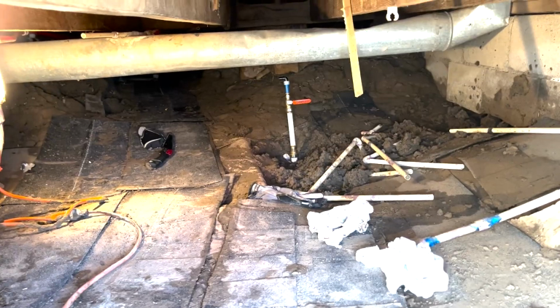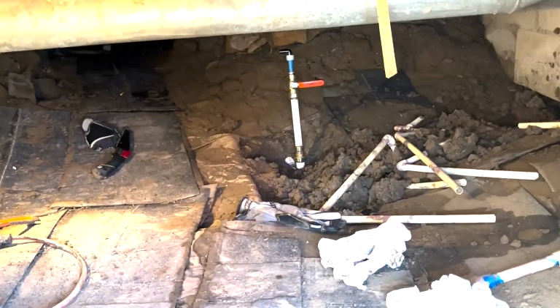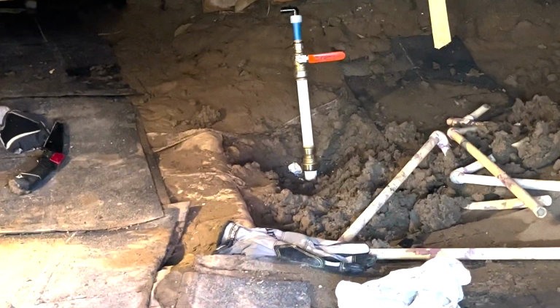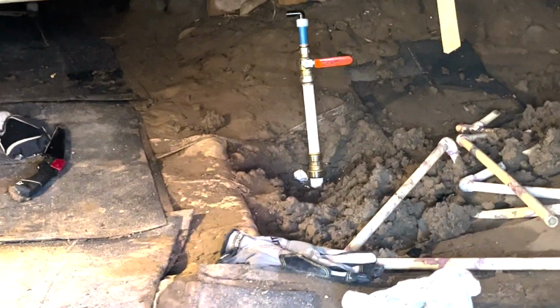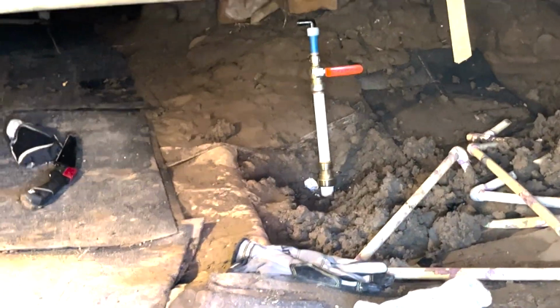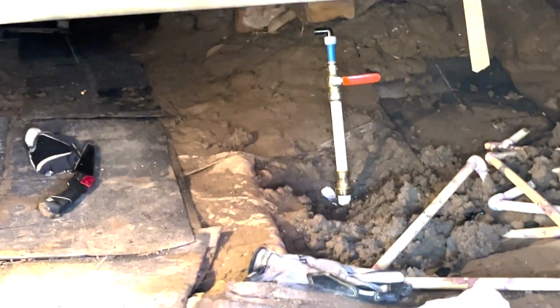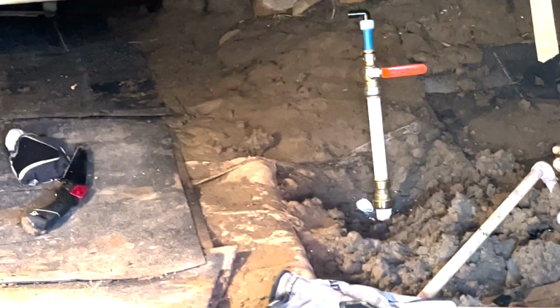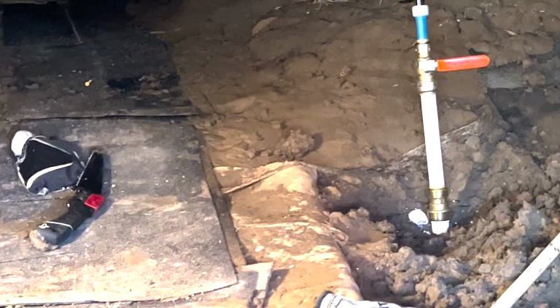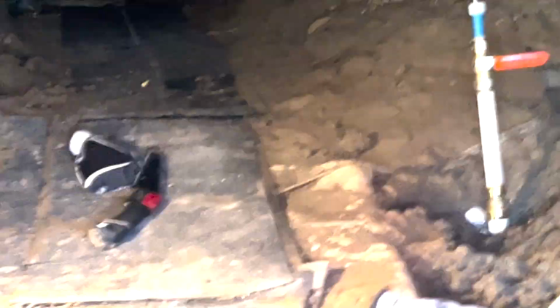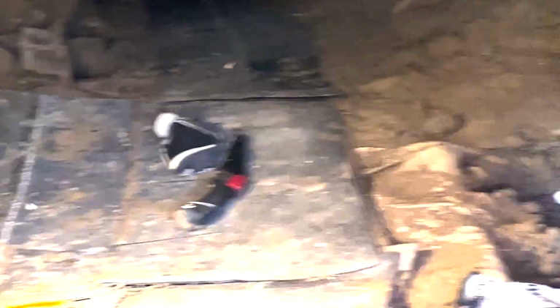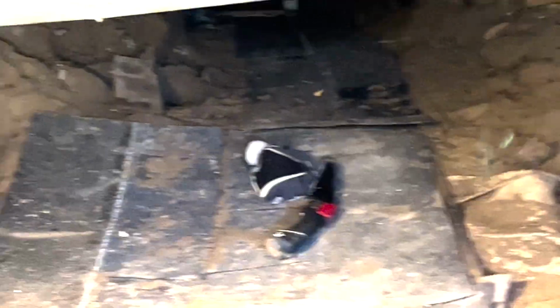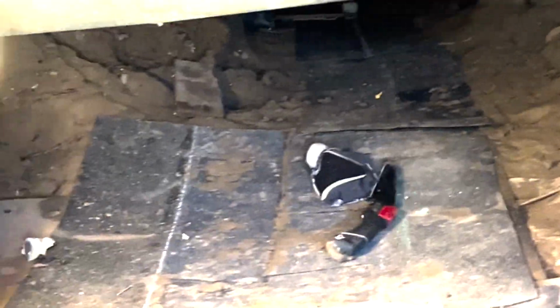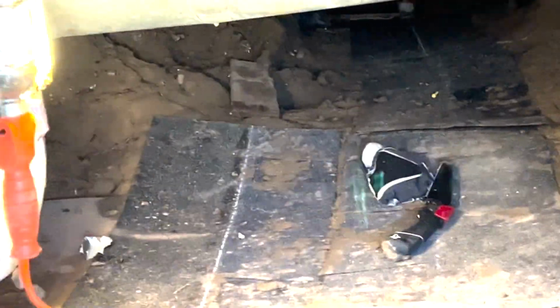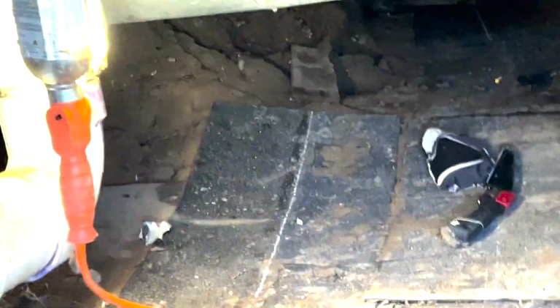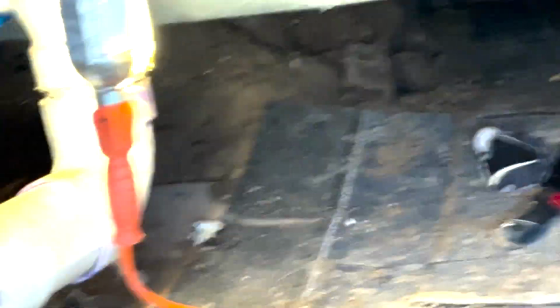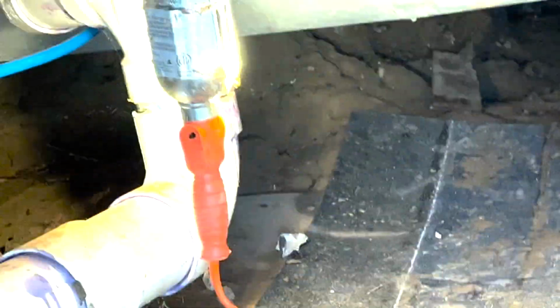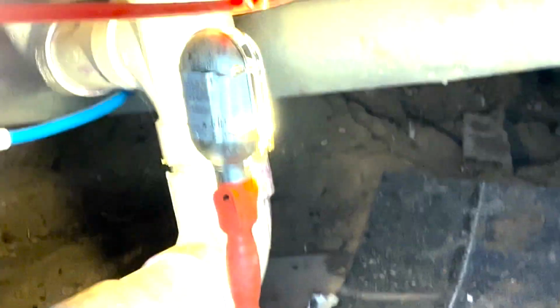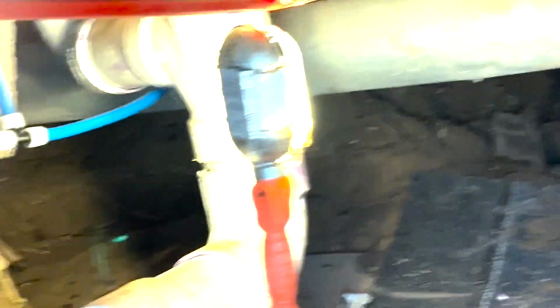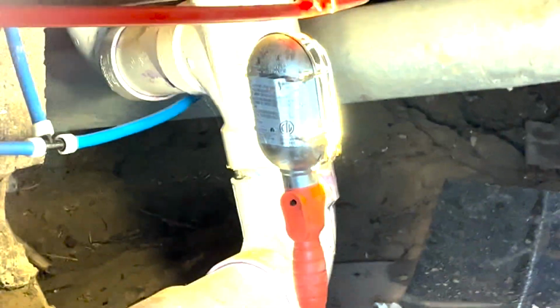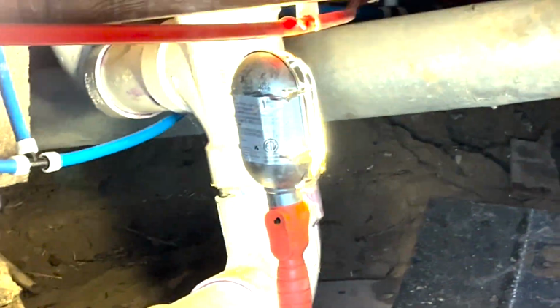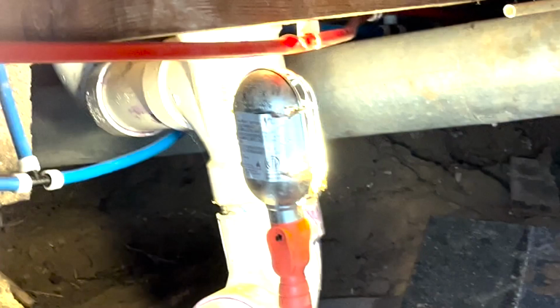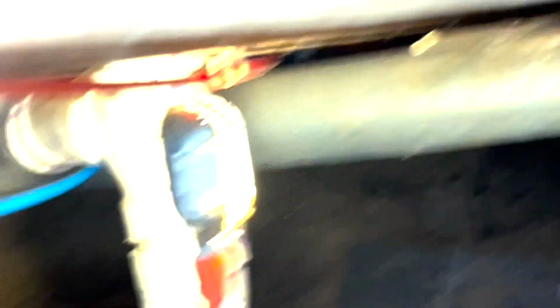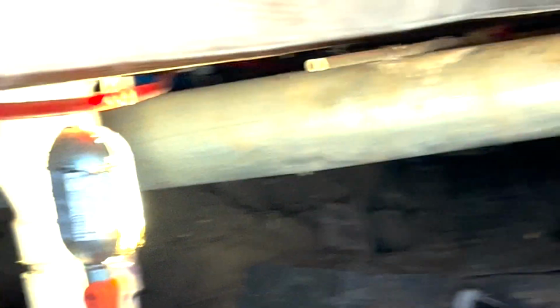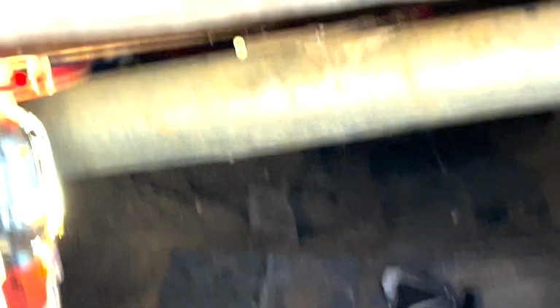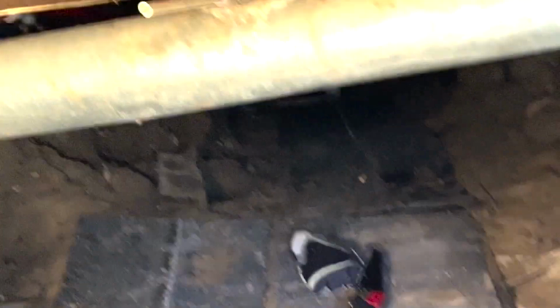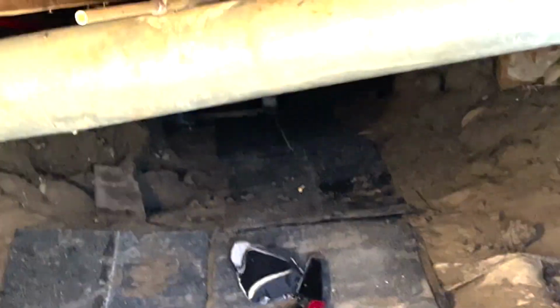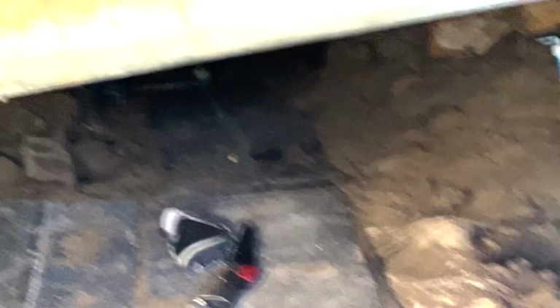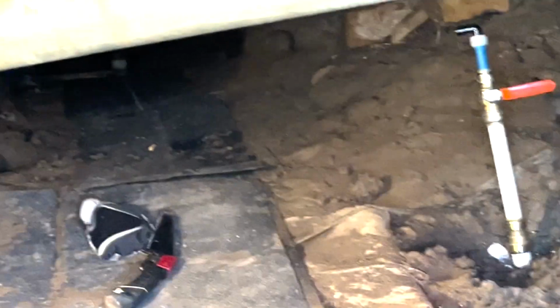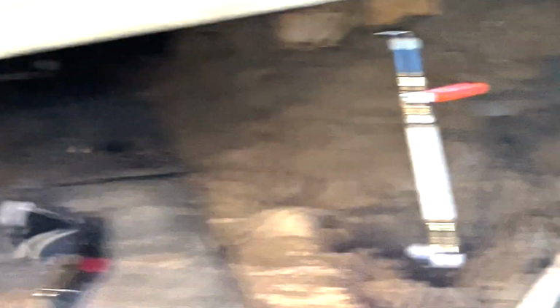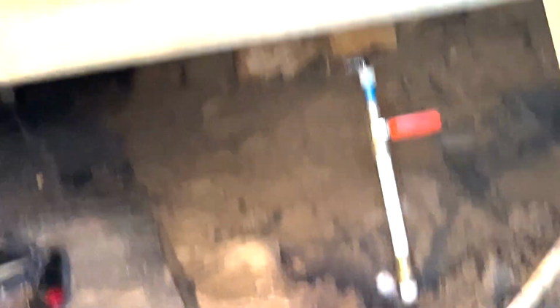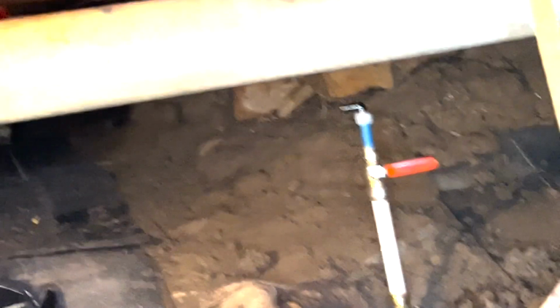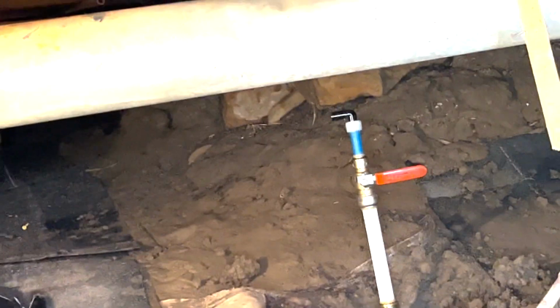The main shutoff is in. A lot of the piping is in as well — all PEX under the house.